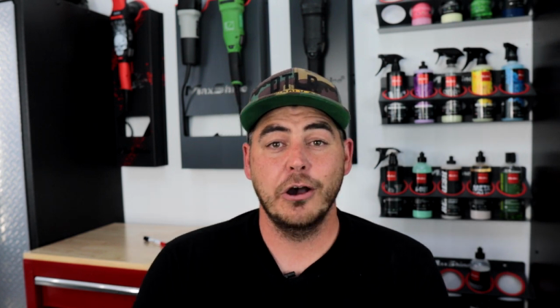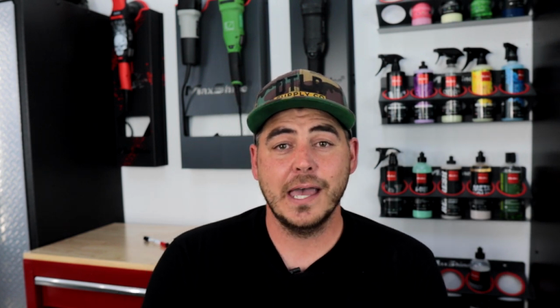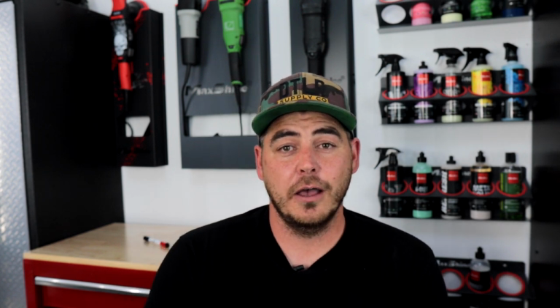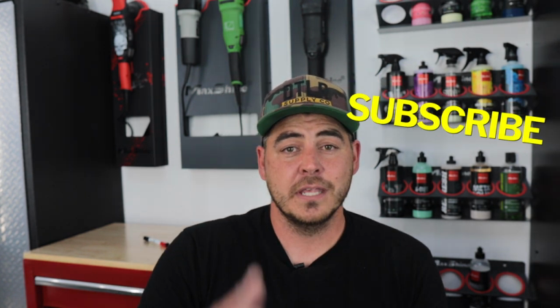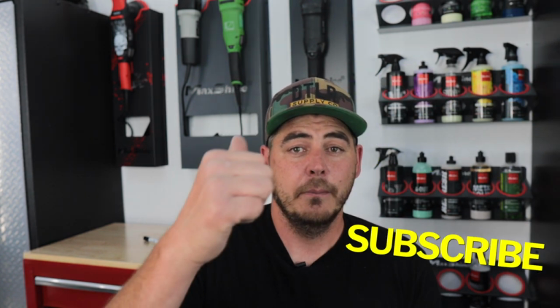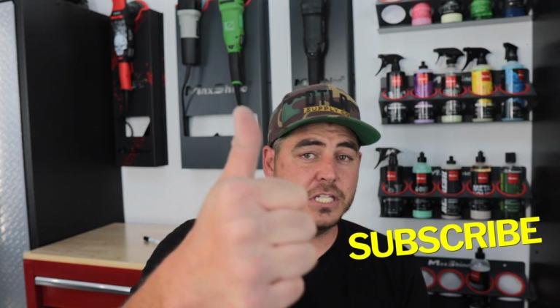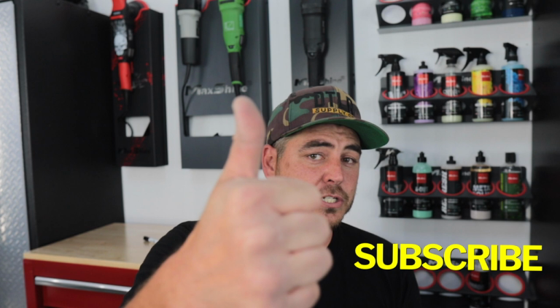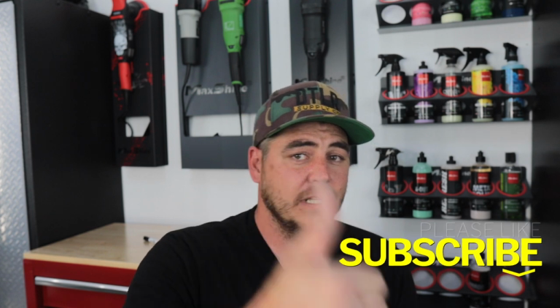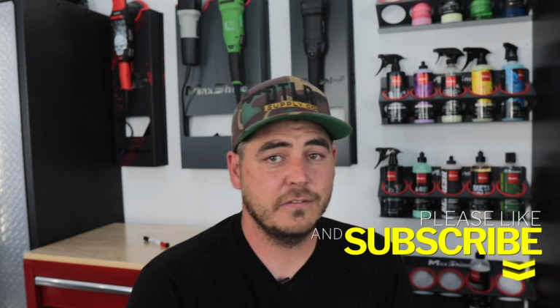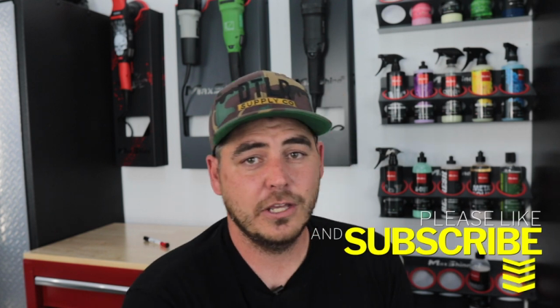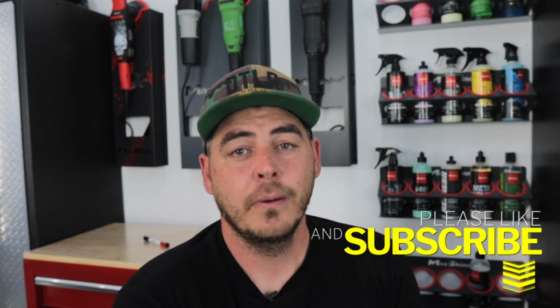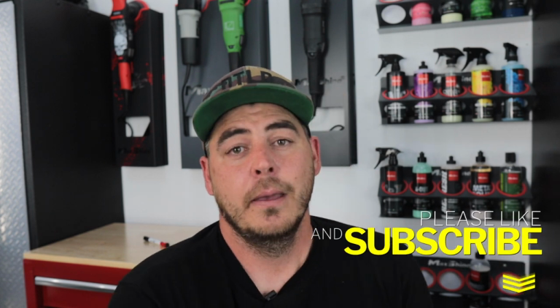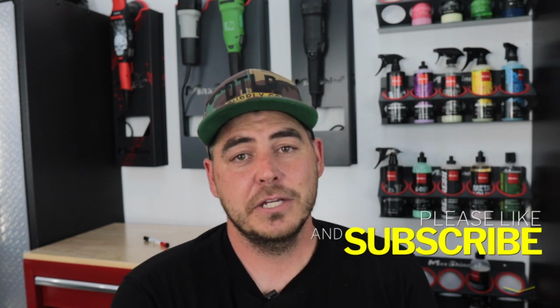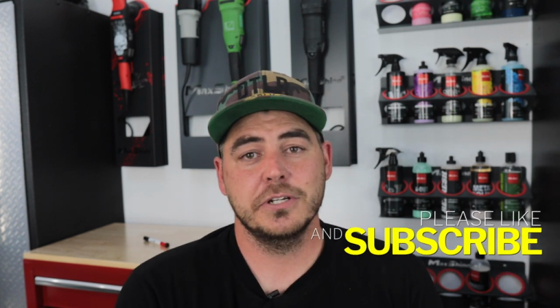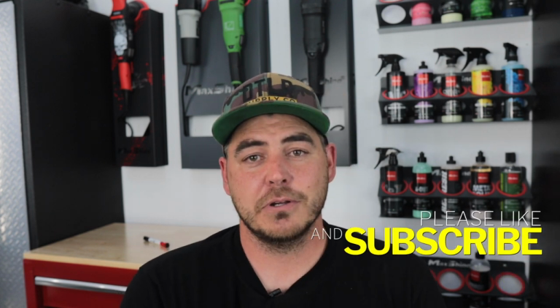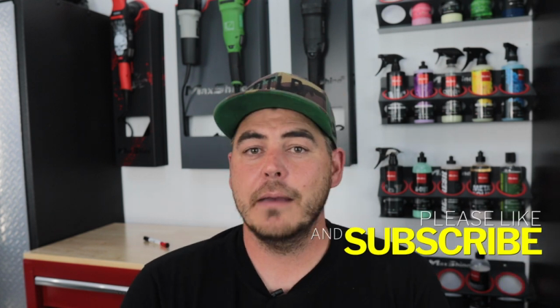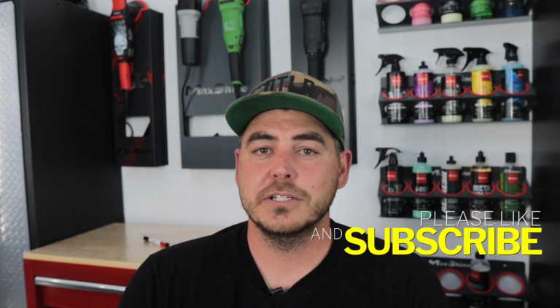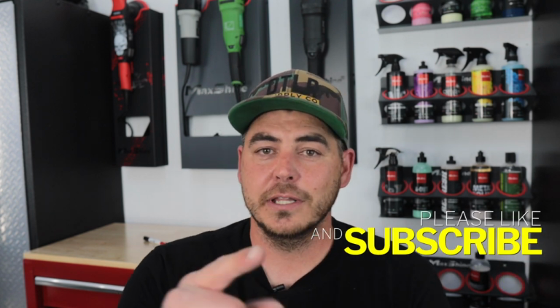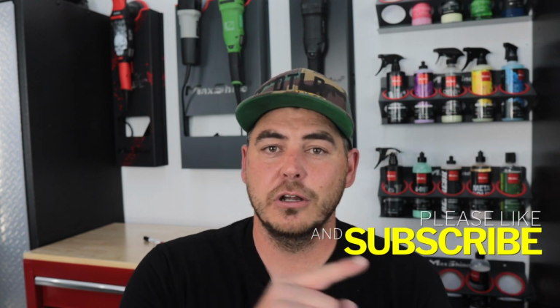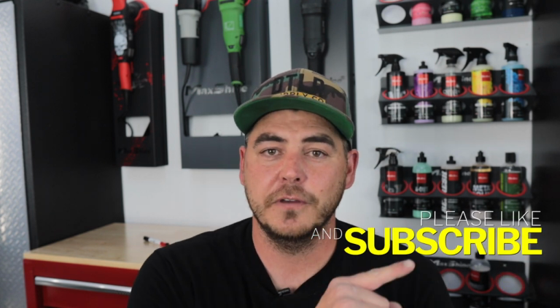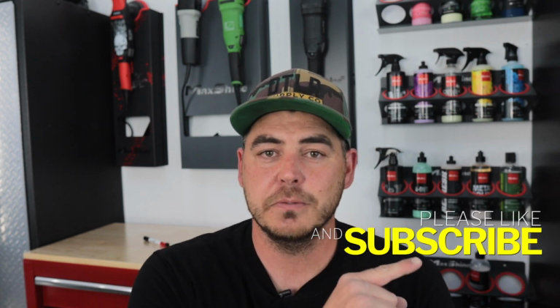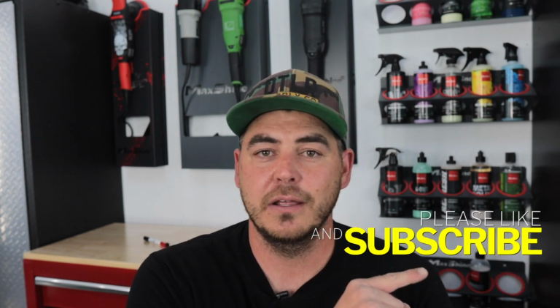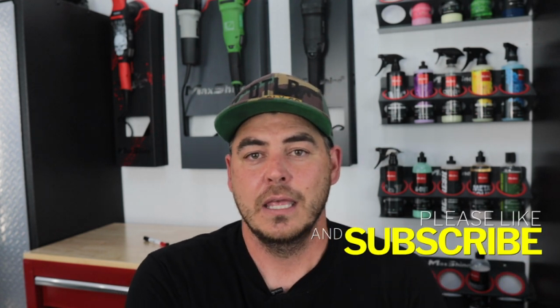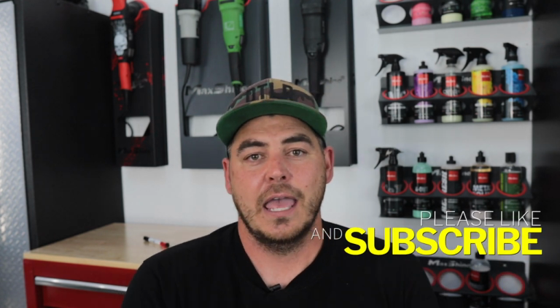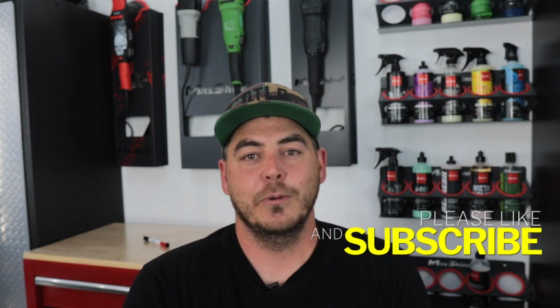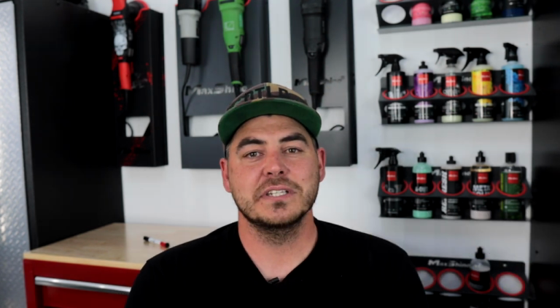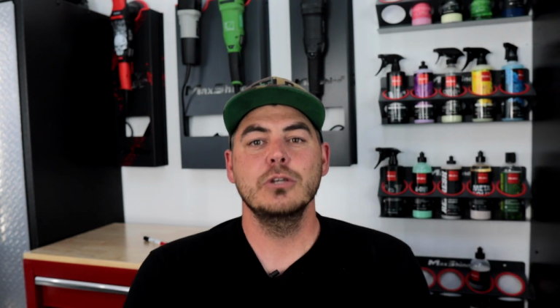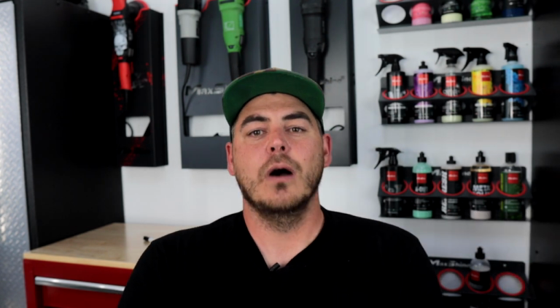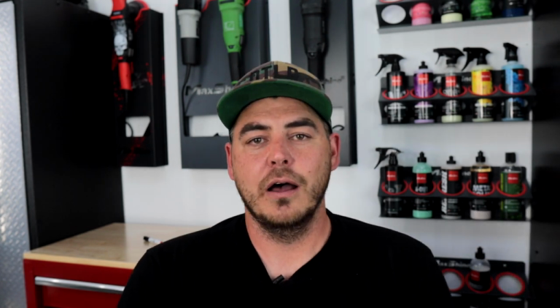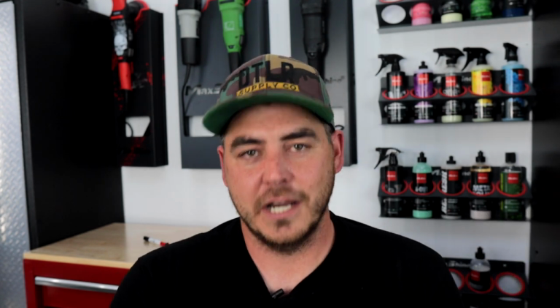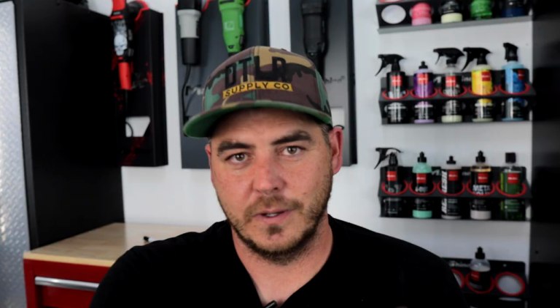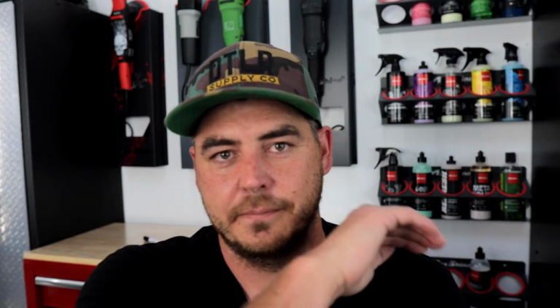That's it, guys. I hope that helps. Please make sure to like the video, subscribe, and turn on that notification bell — we'll see you on the next one.